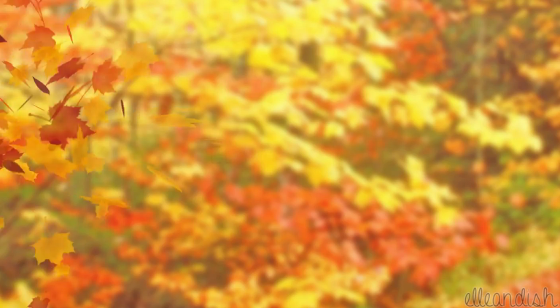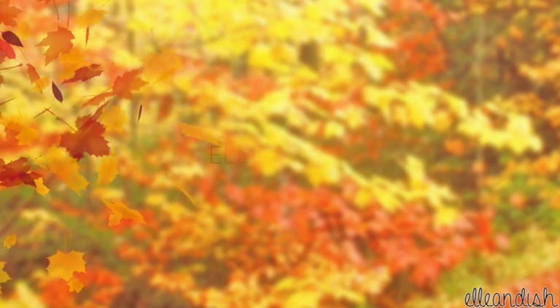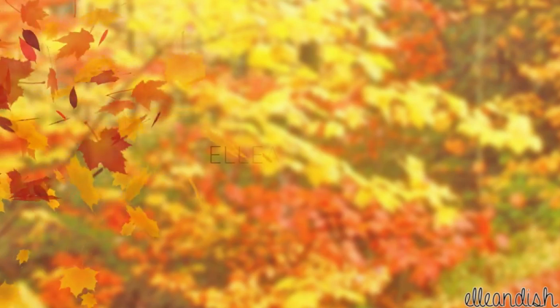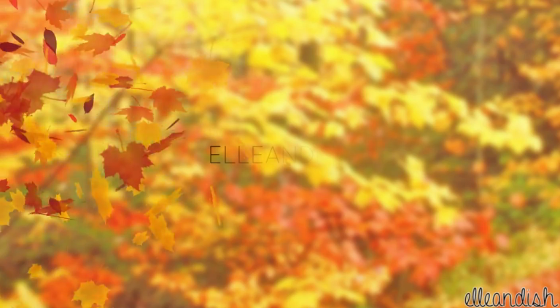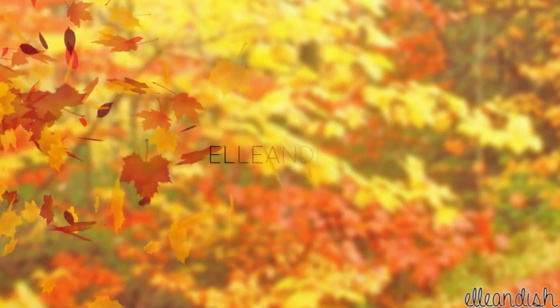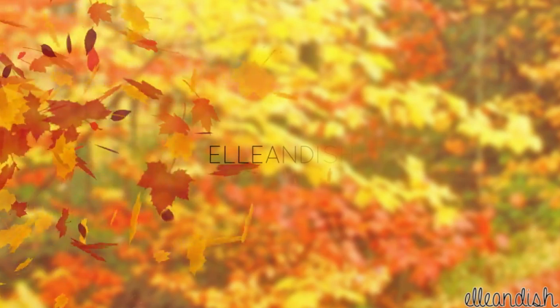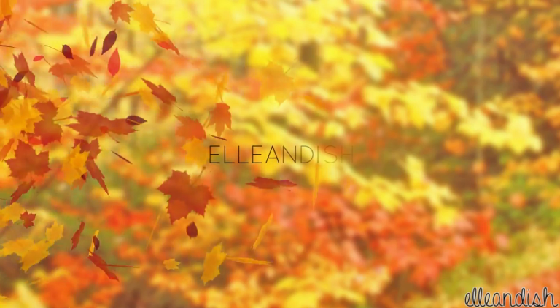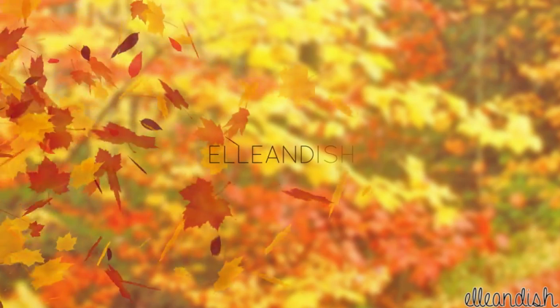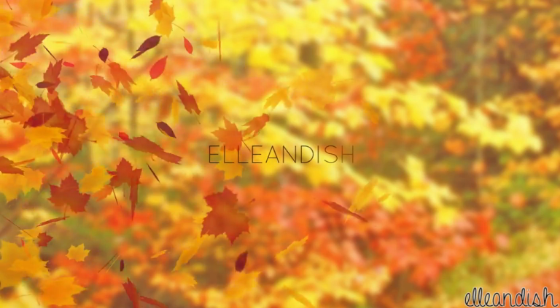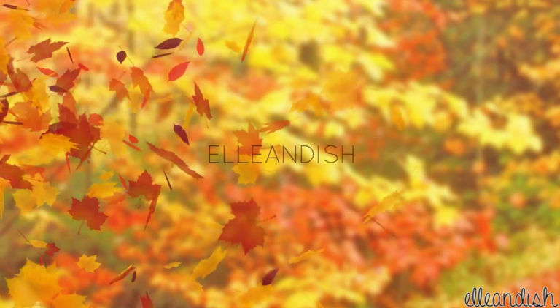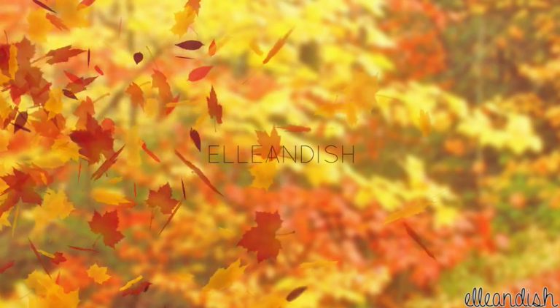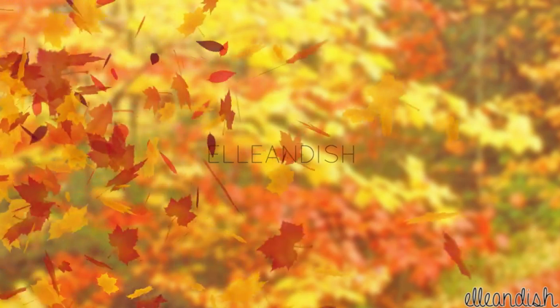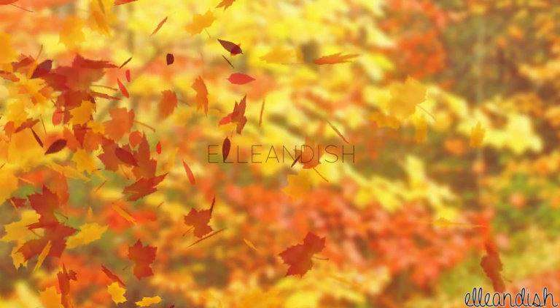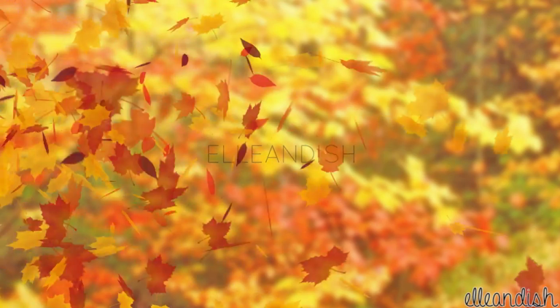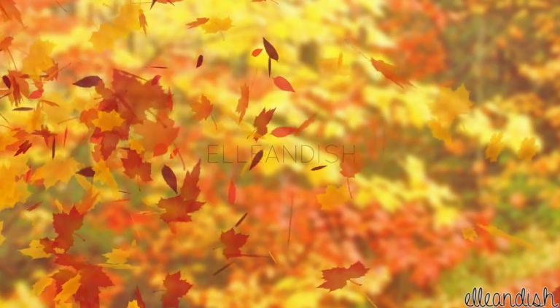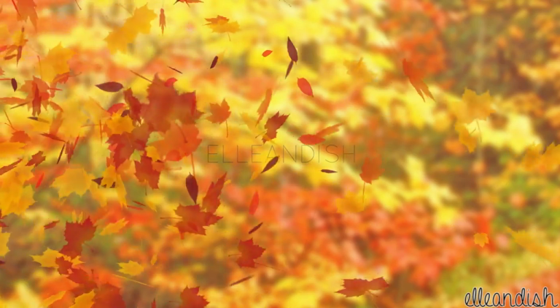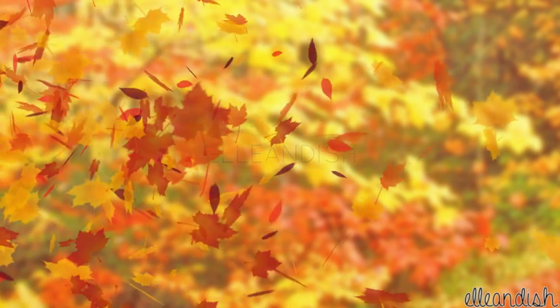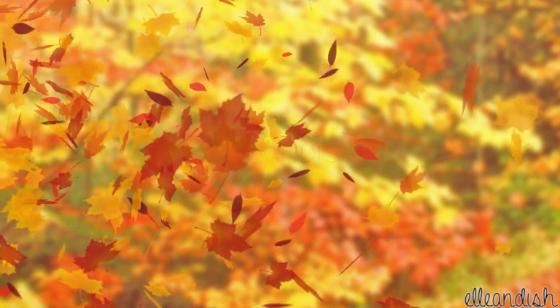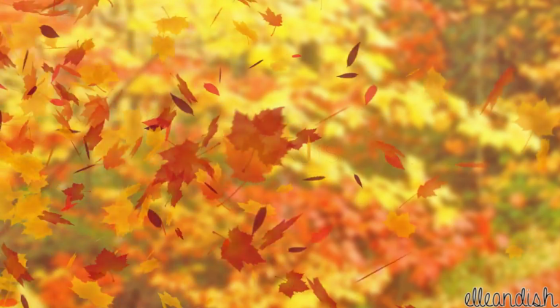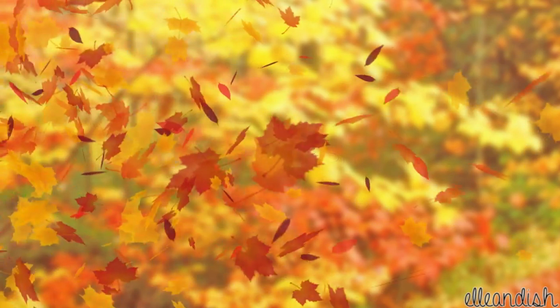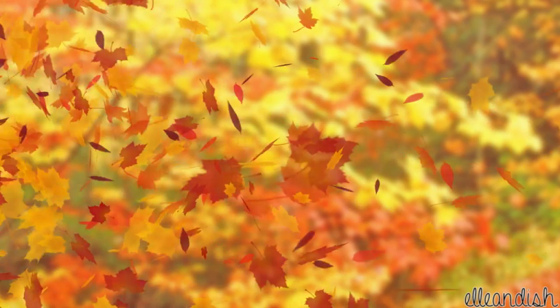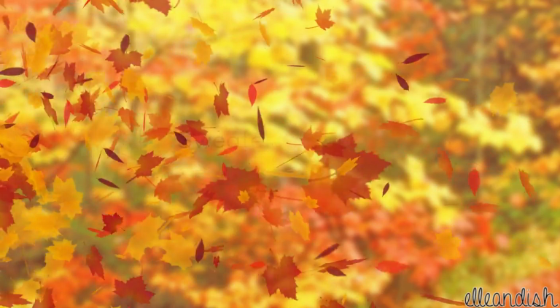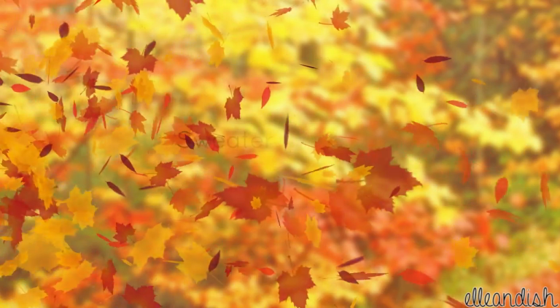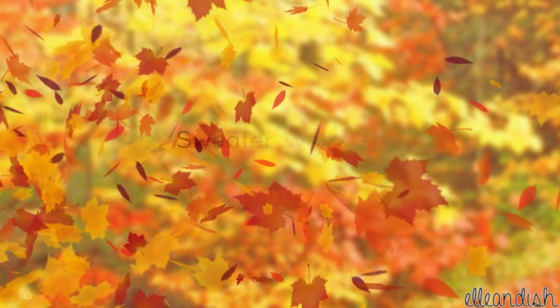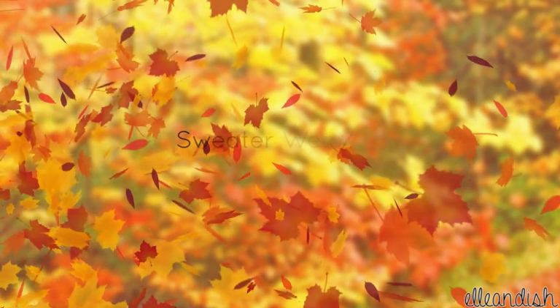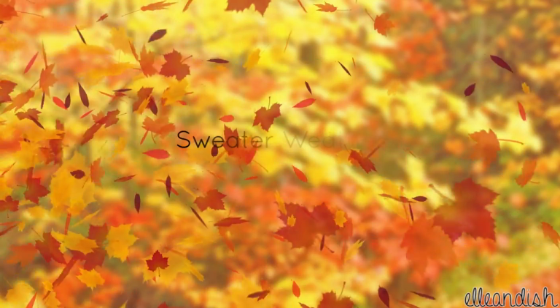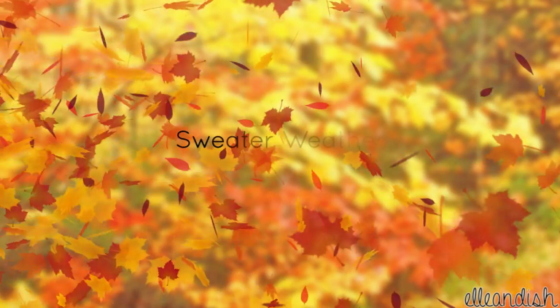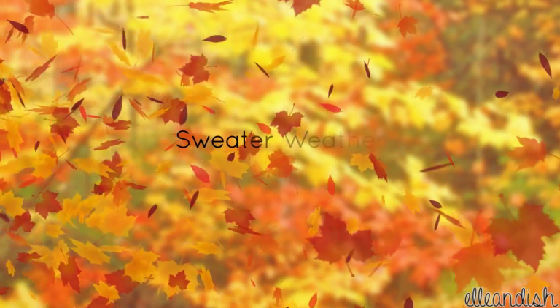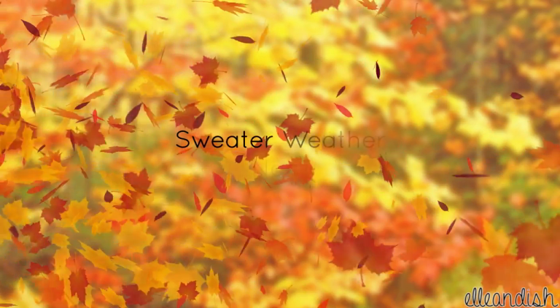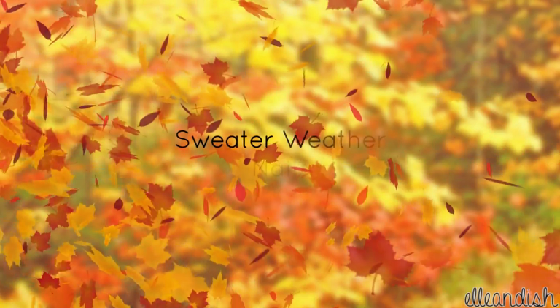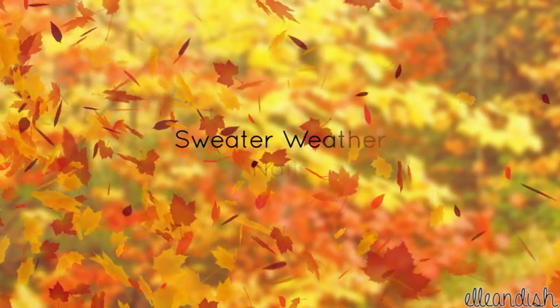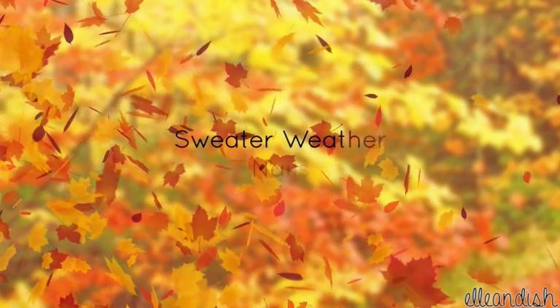Hi everyone, it's Janelle. And today's tutorial will be on some festive sweater weather nails.